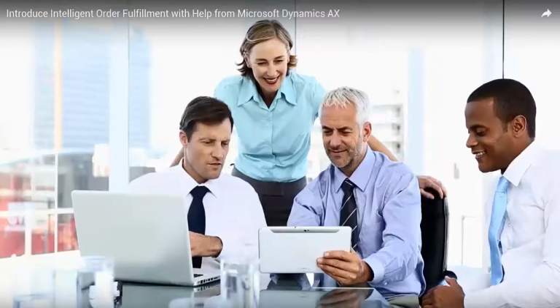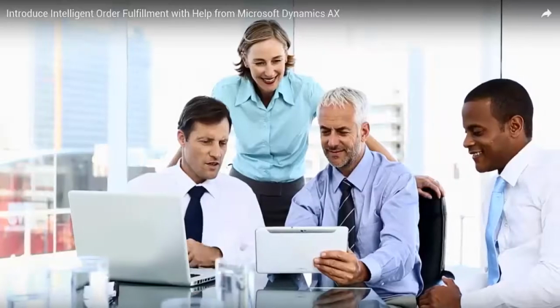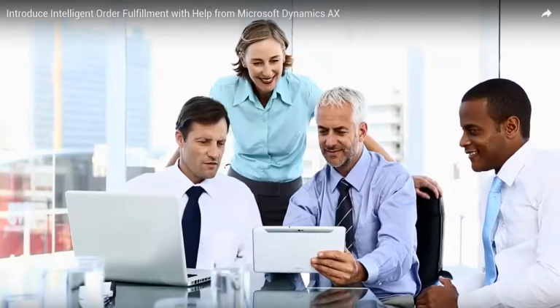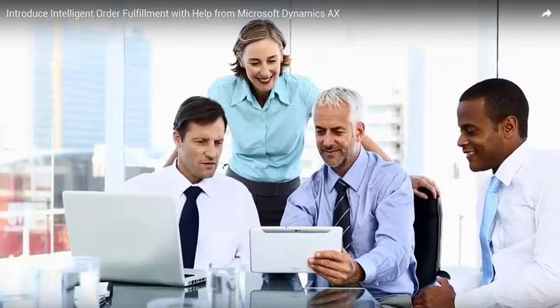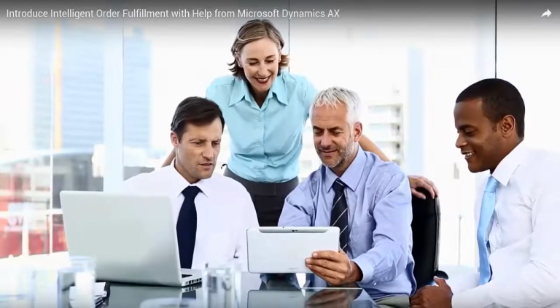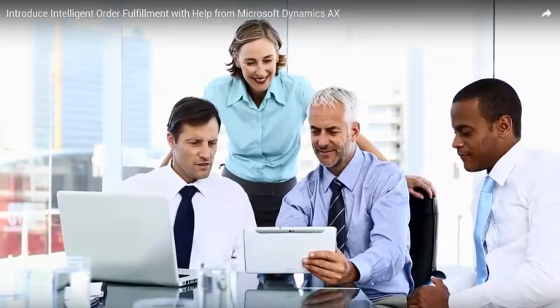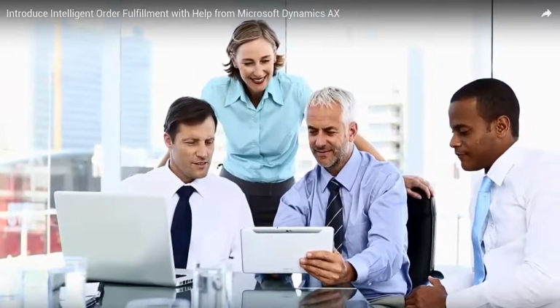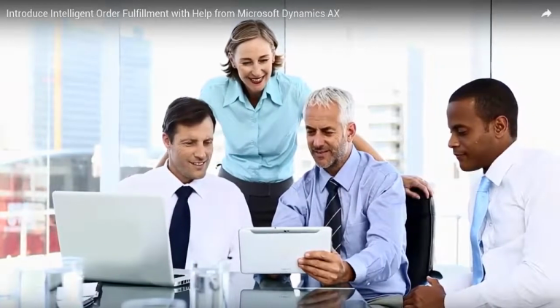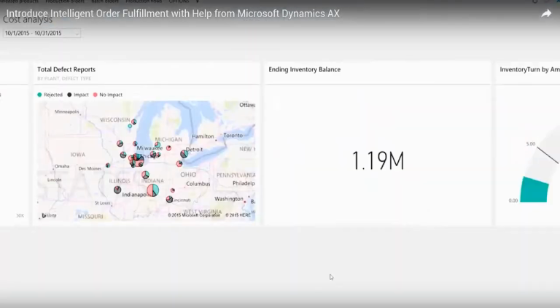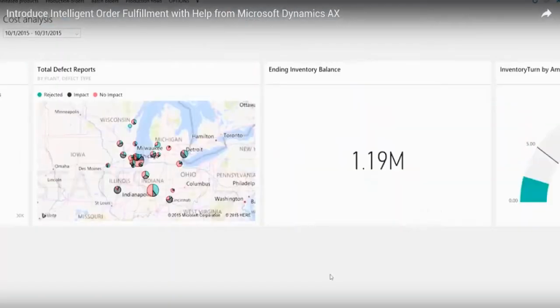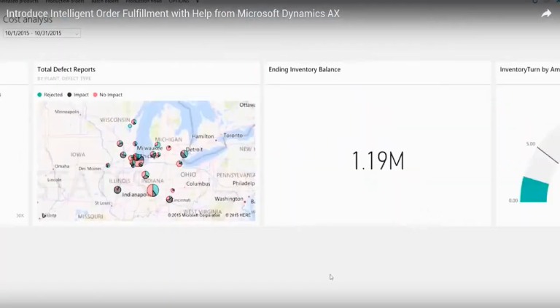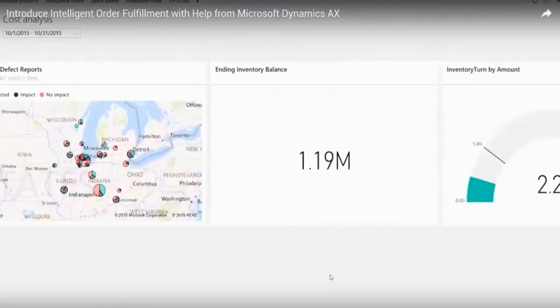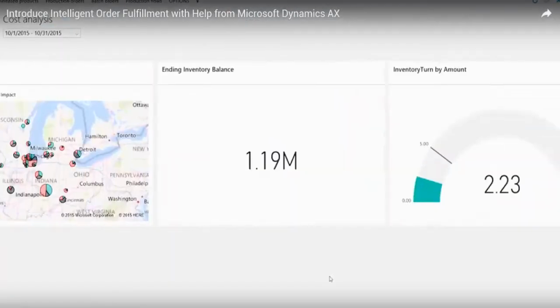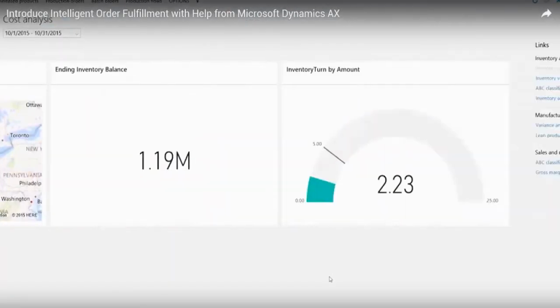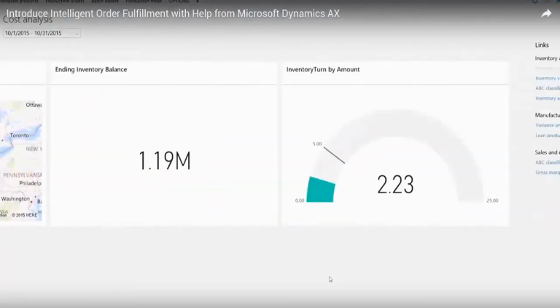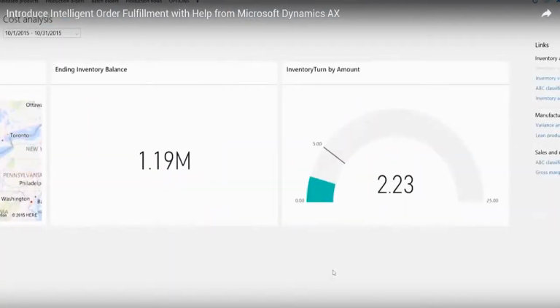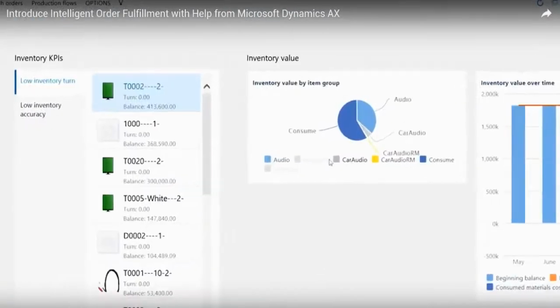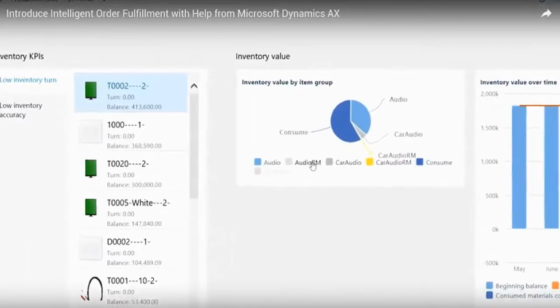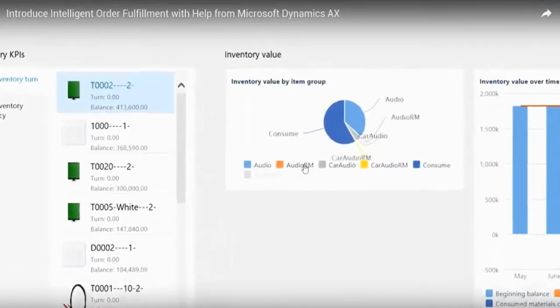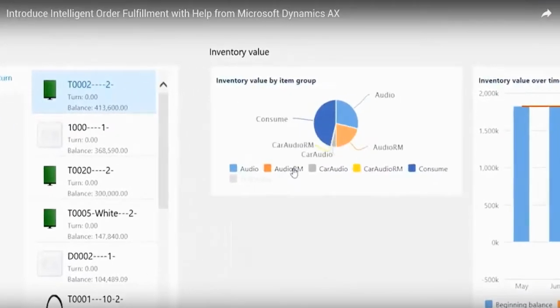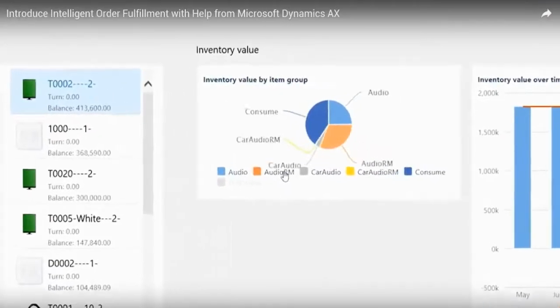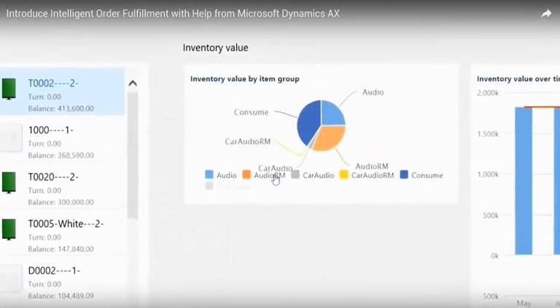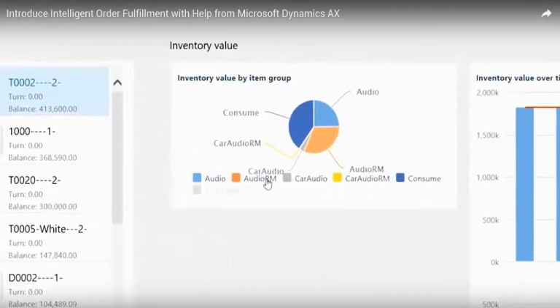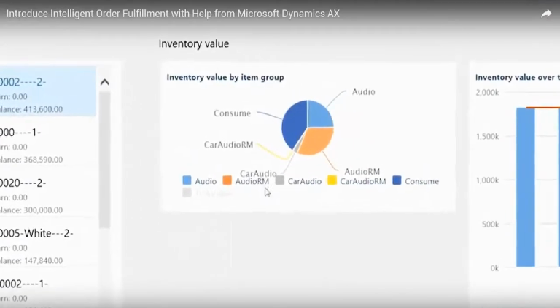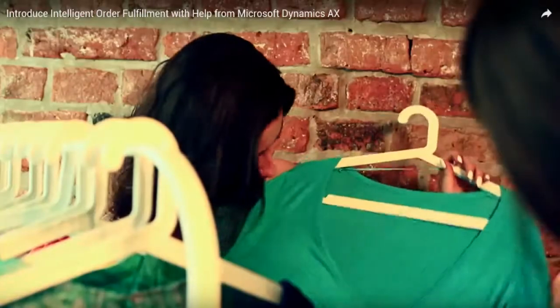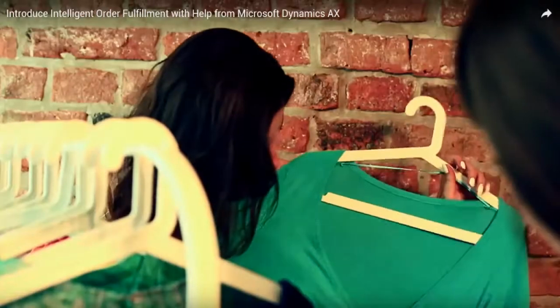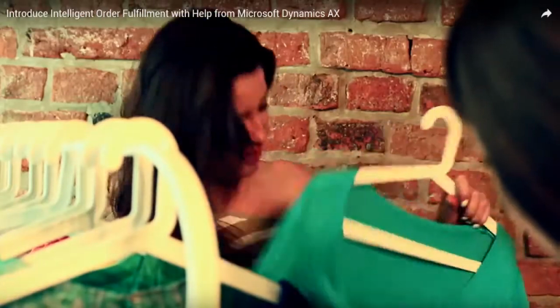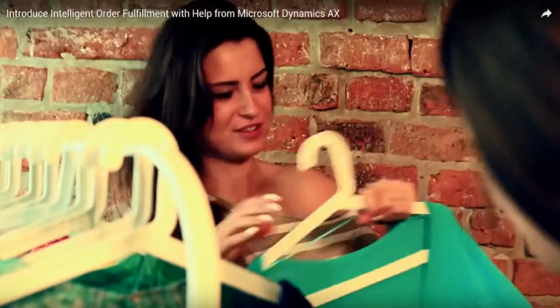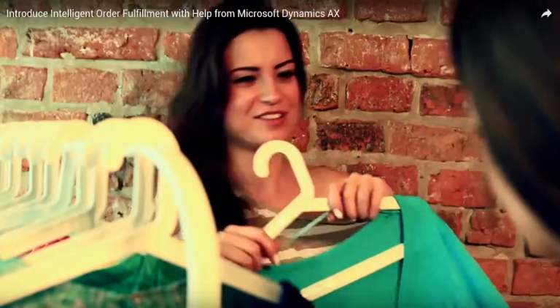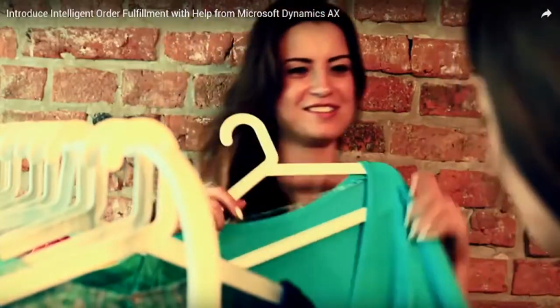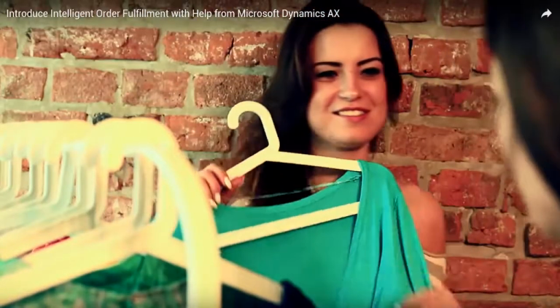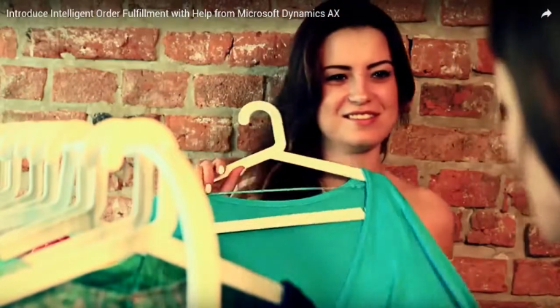More accurate forecasting means lower inventory costs, improved product availability, and most importantly, happier customers.